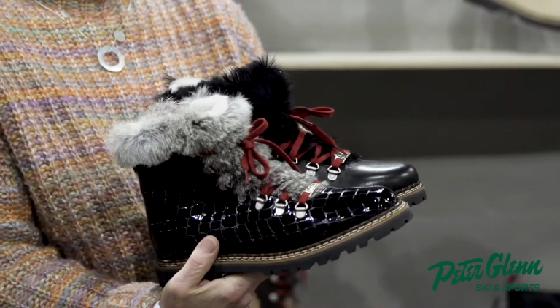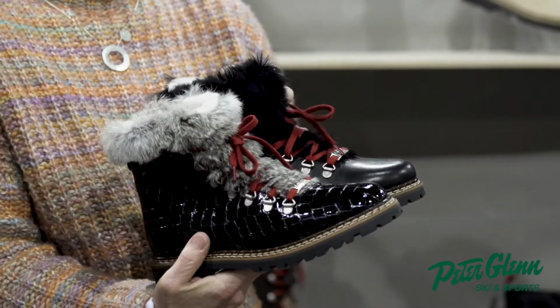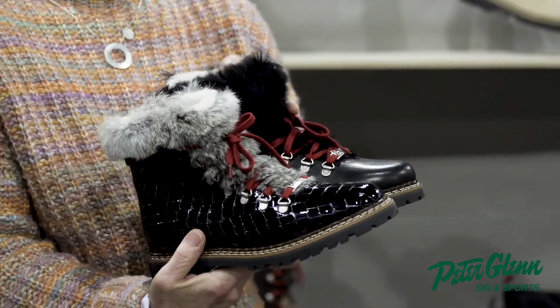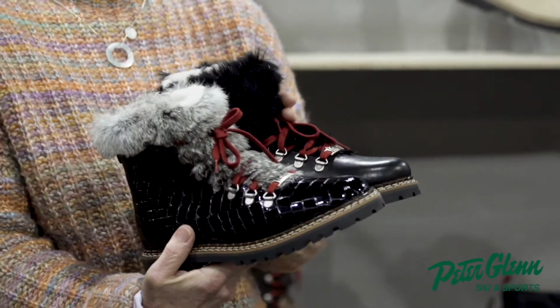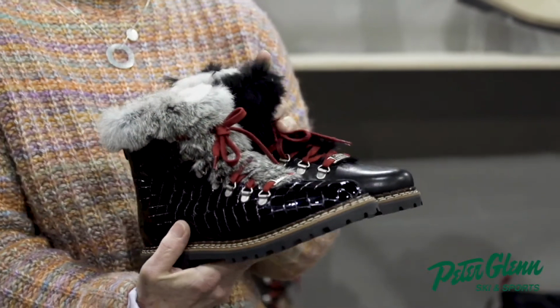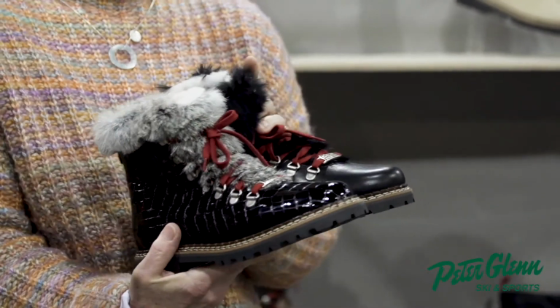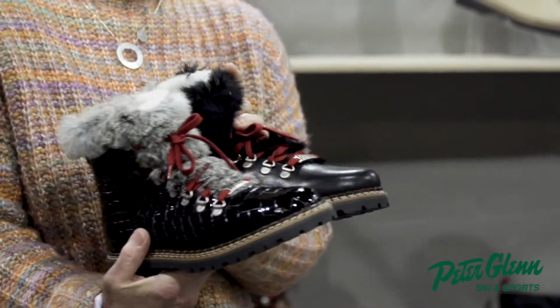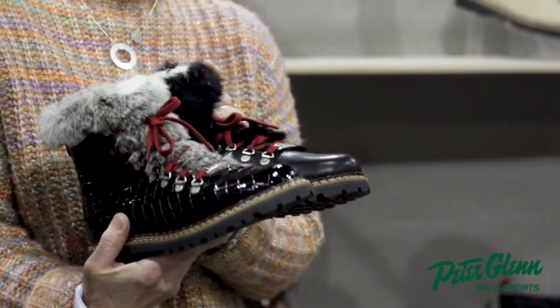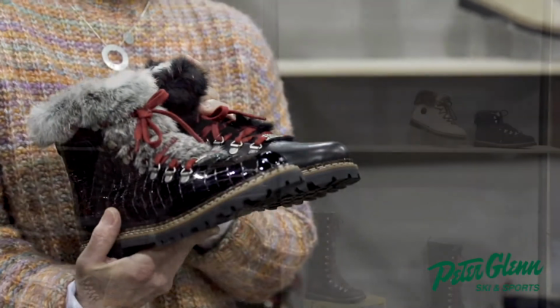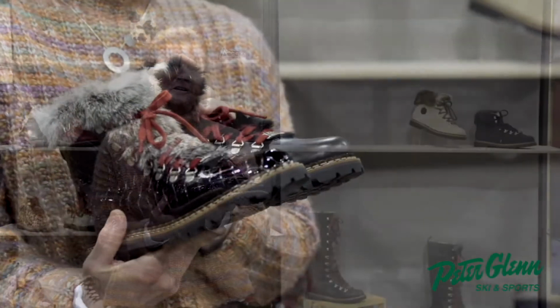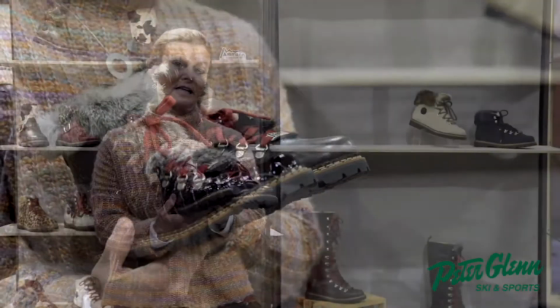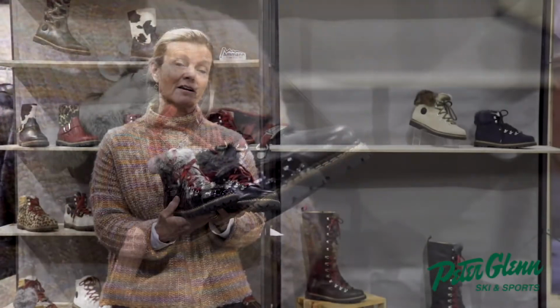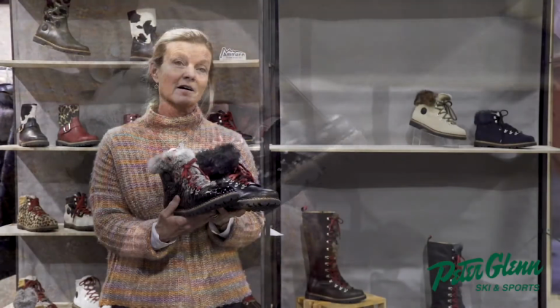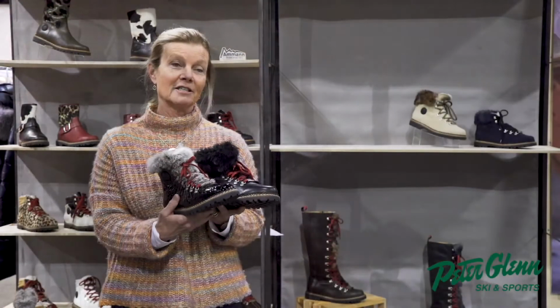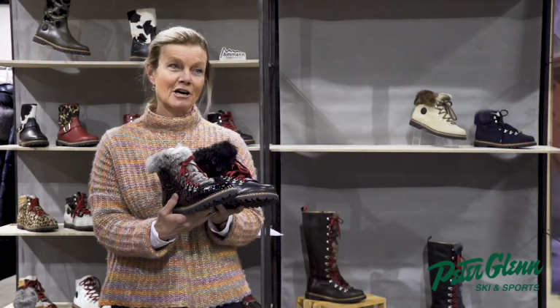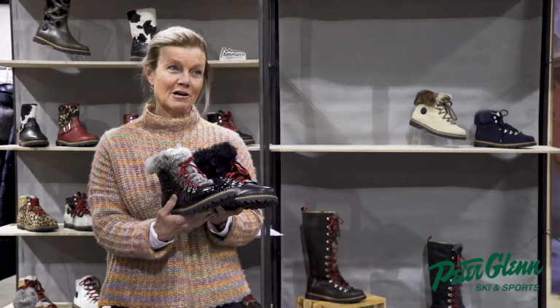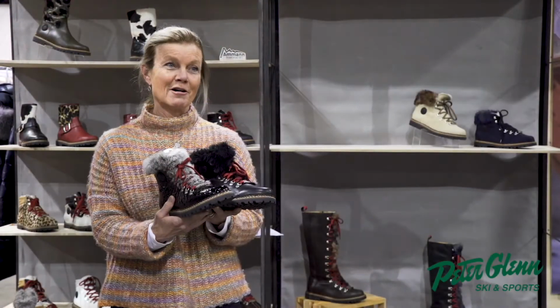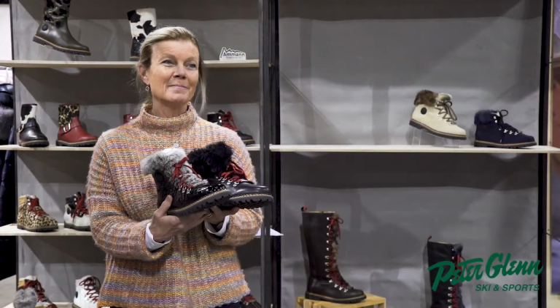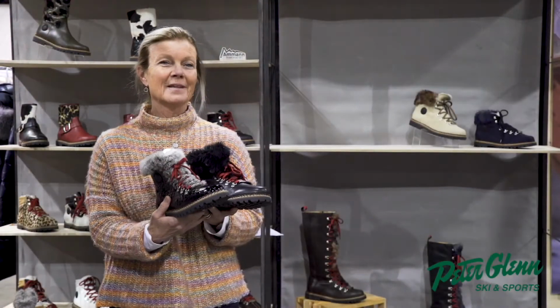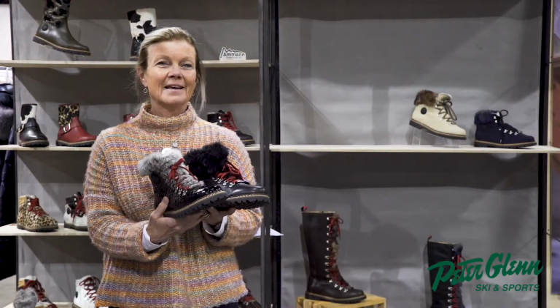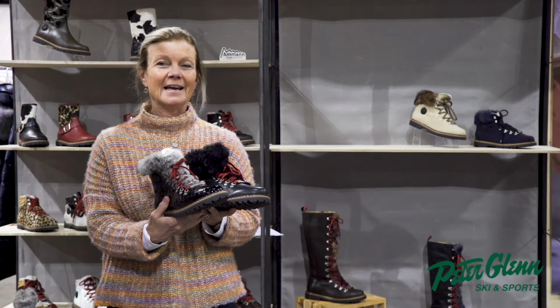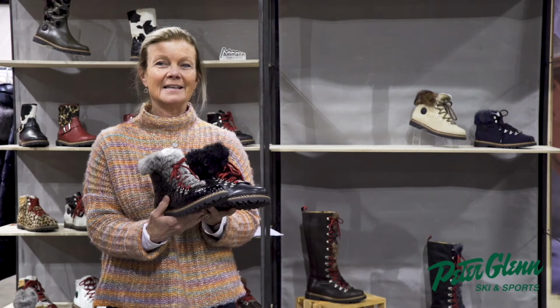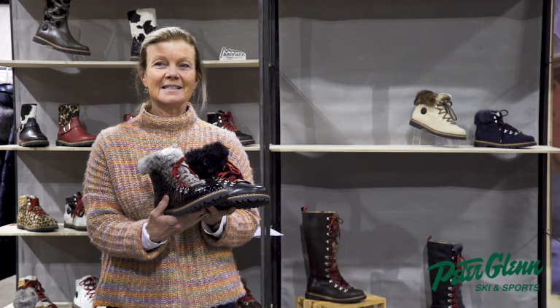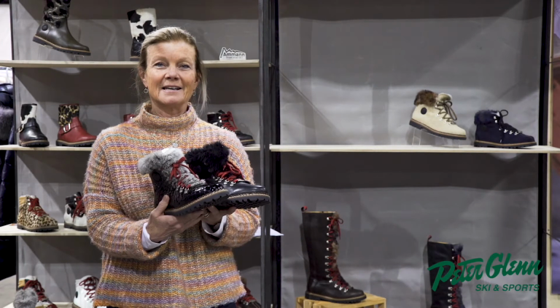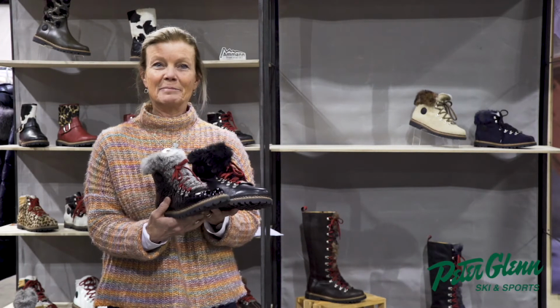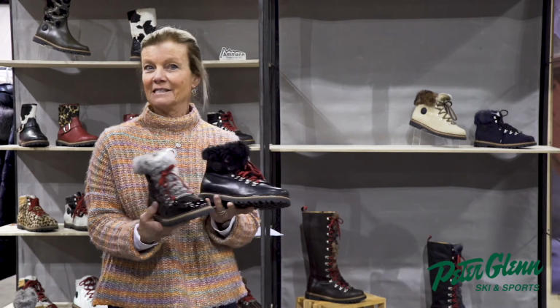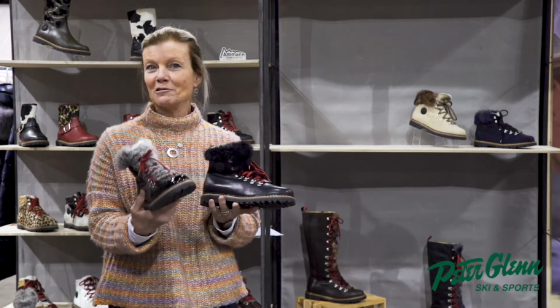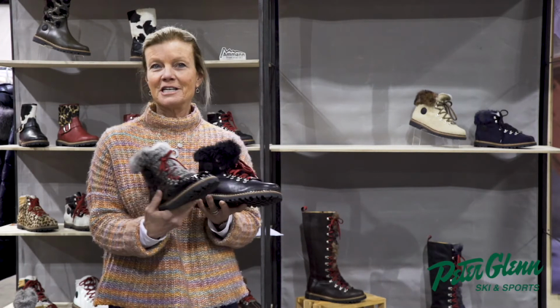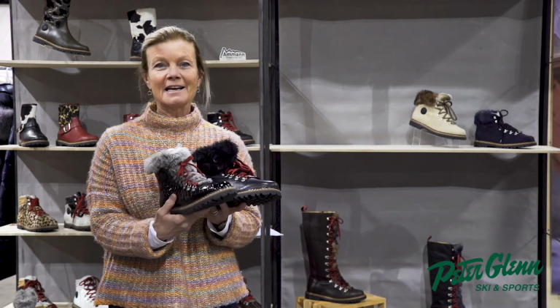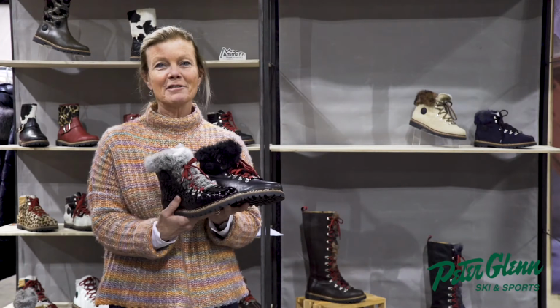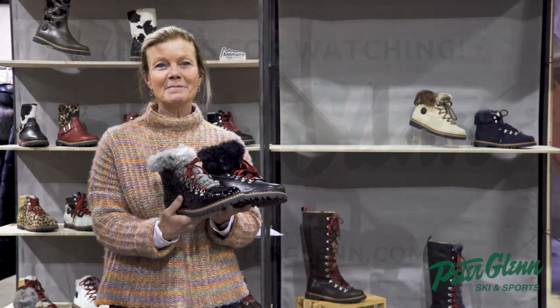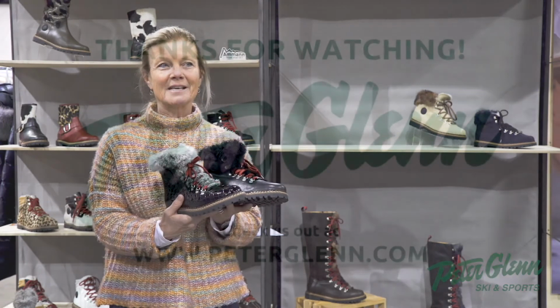These boots can be found on PeterGlen.com, so please go check out the website.